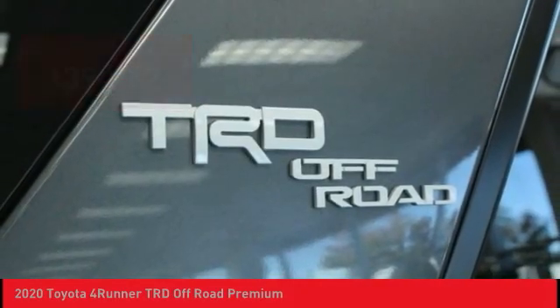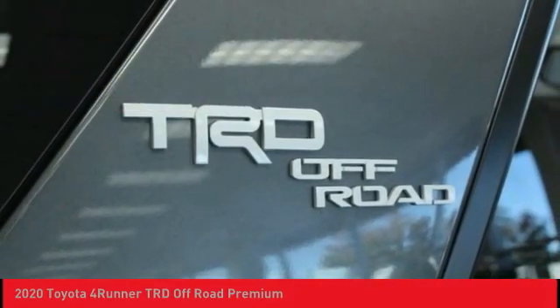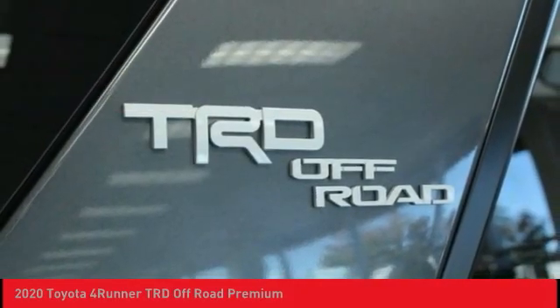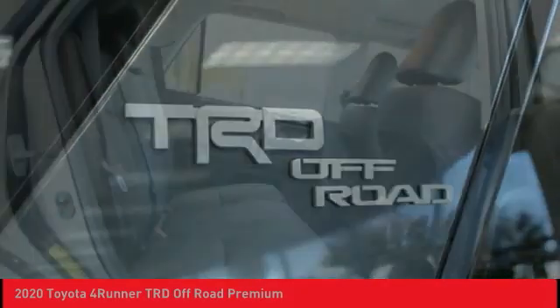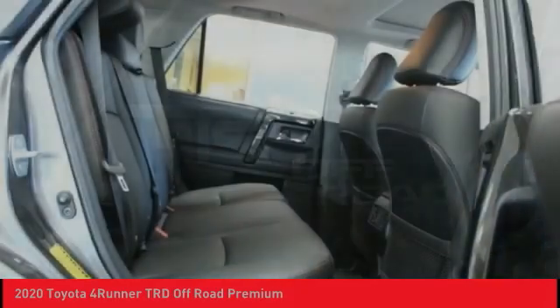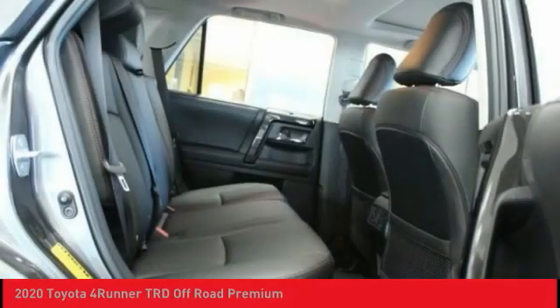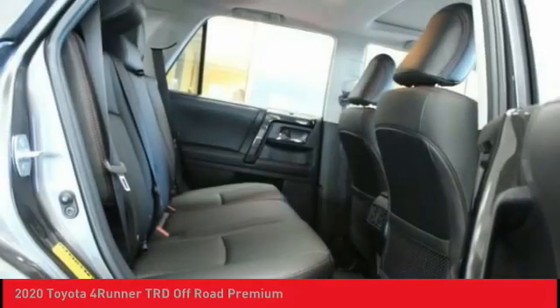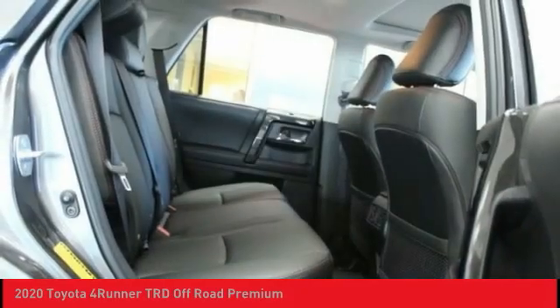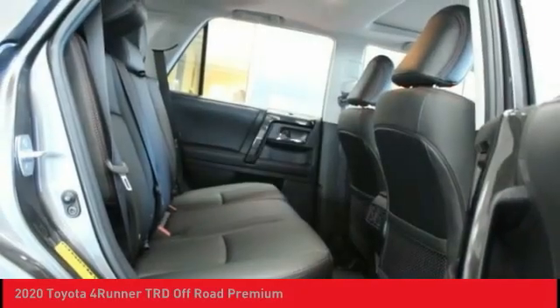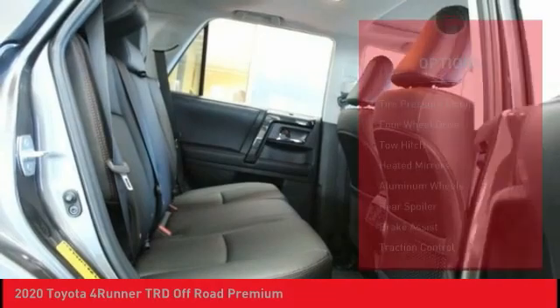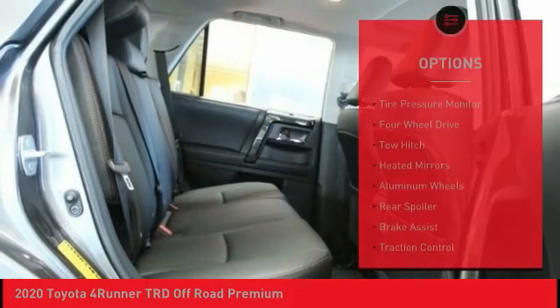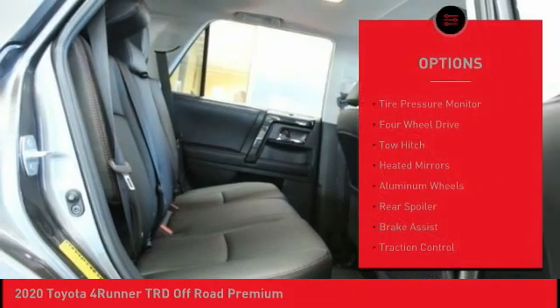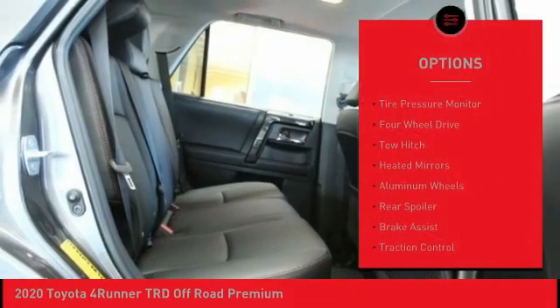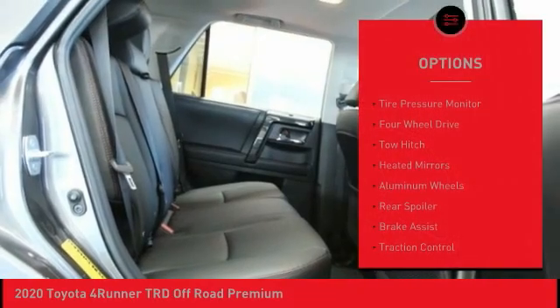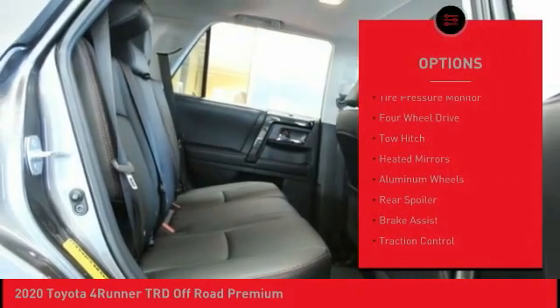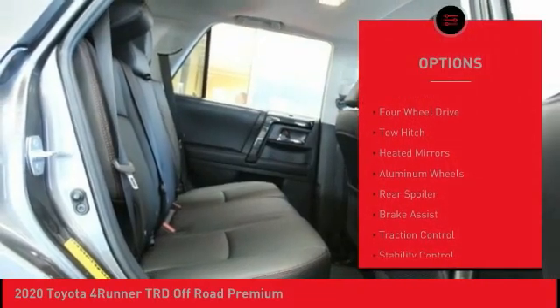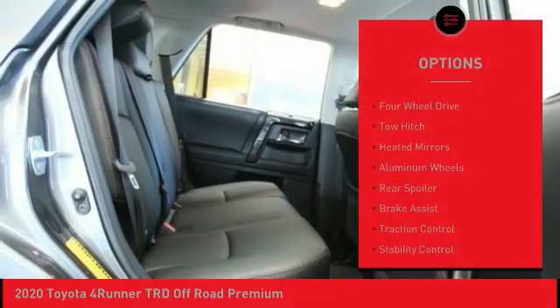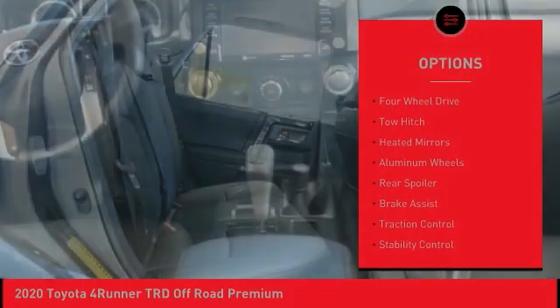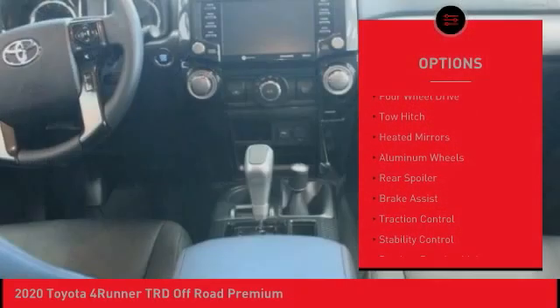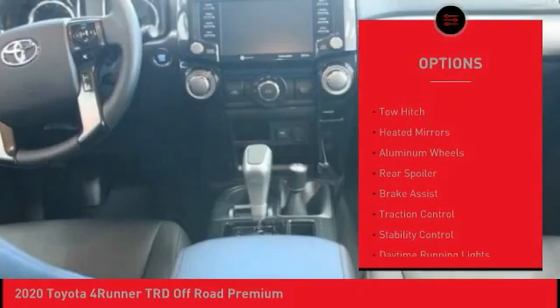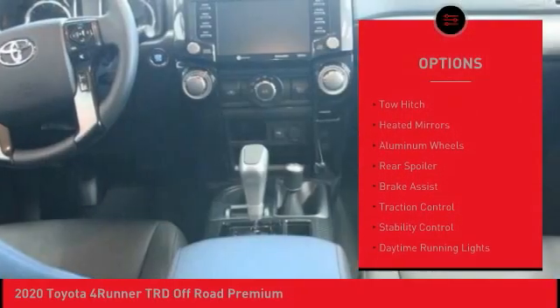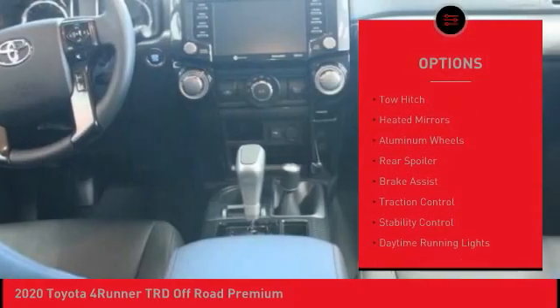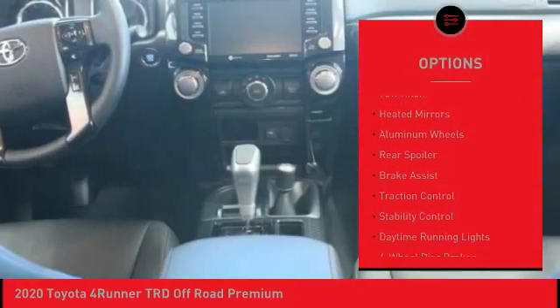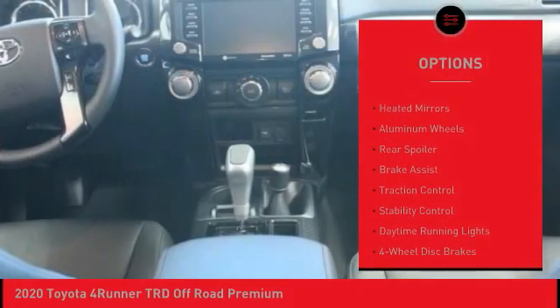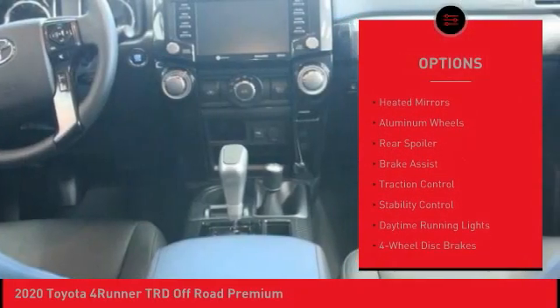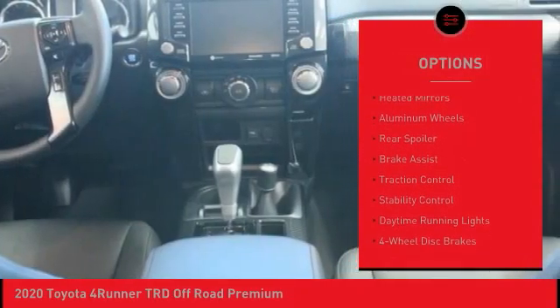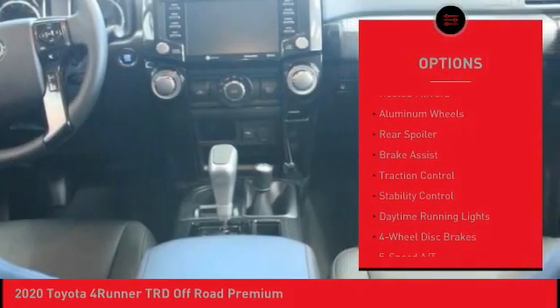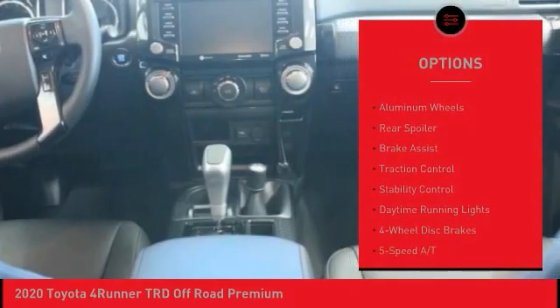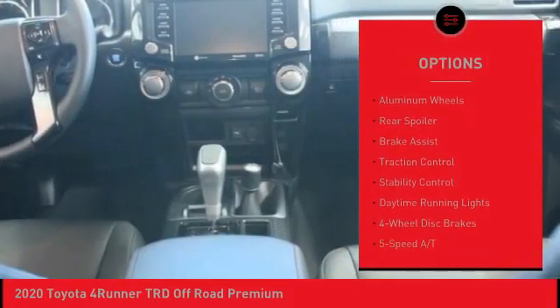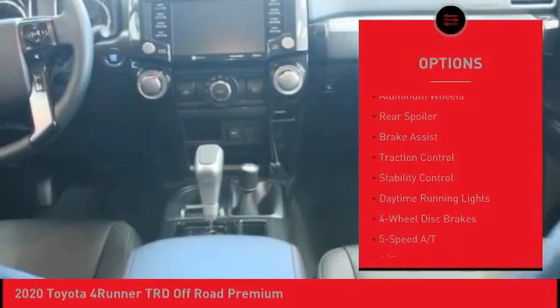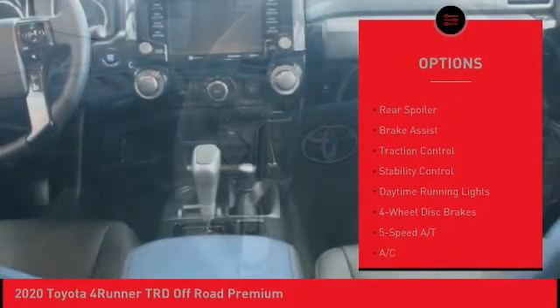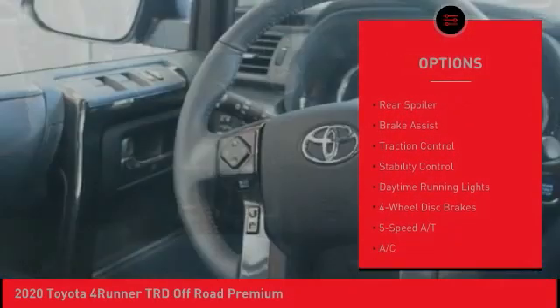Here are some of this vehicle's great options: tire pressure monitor, four-wheel drive, tow hitch, and heated mirrors.